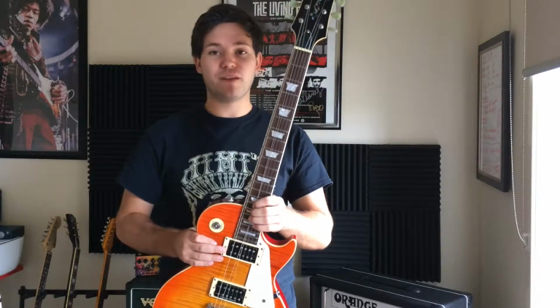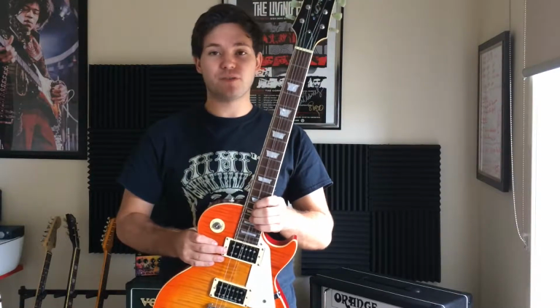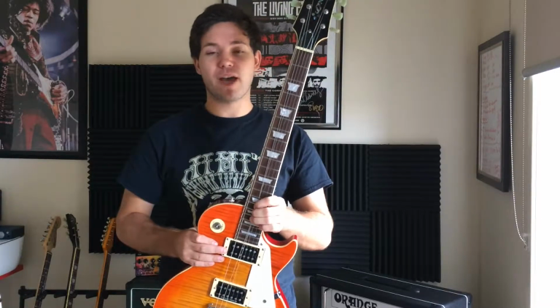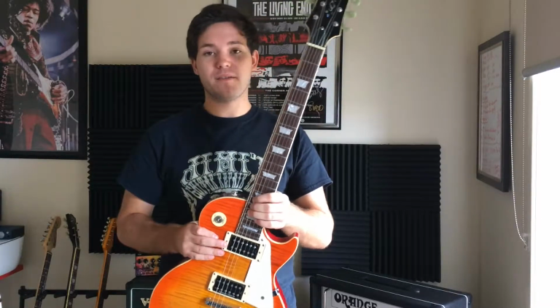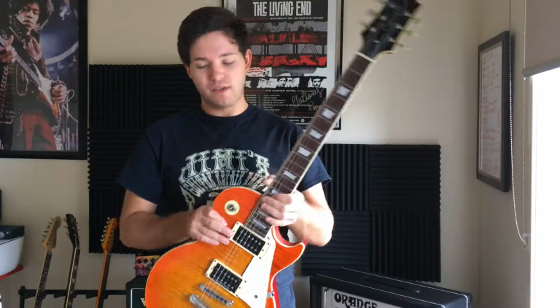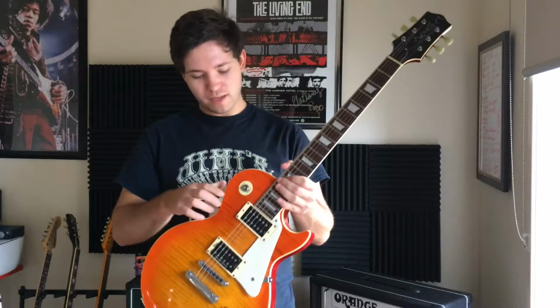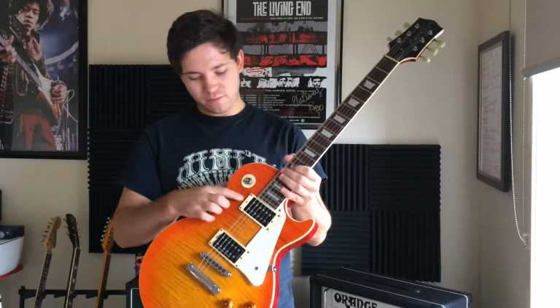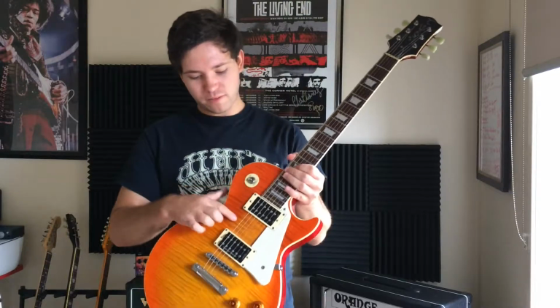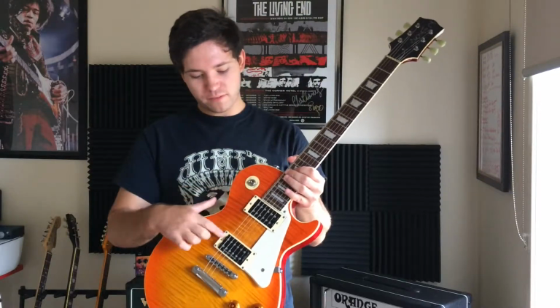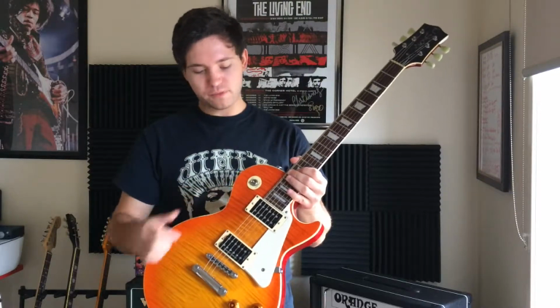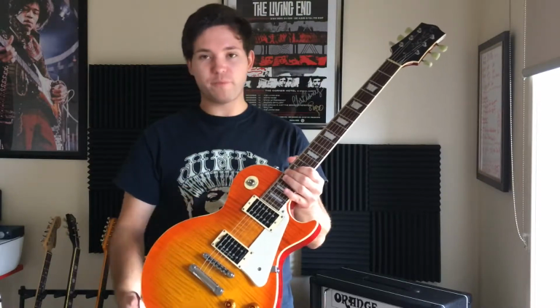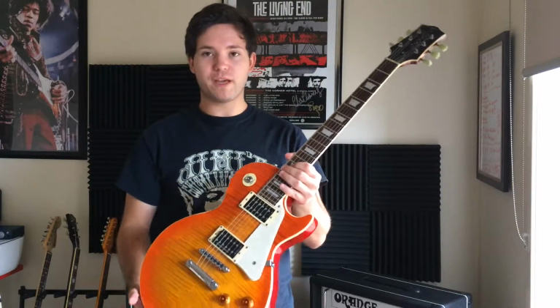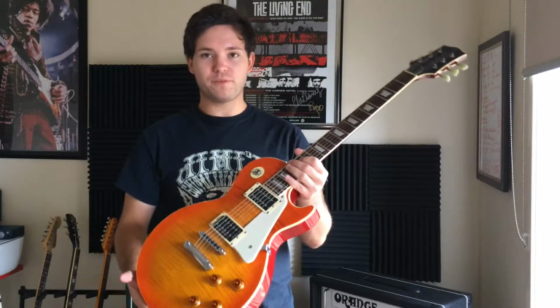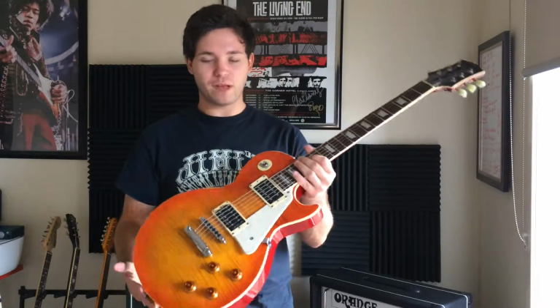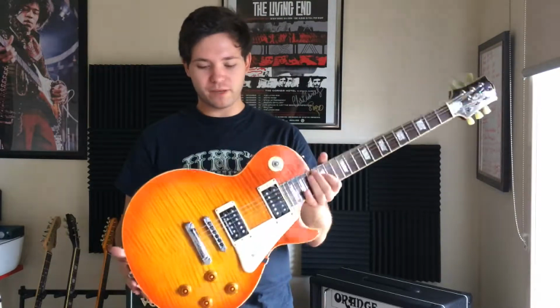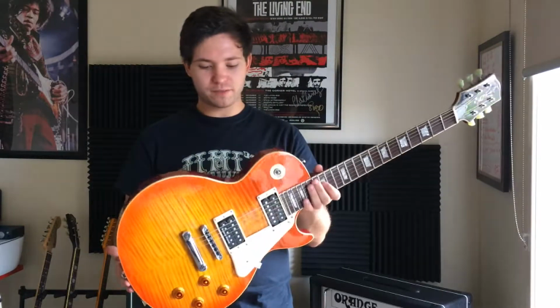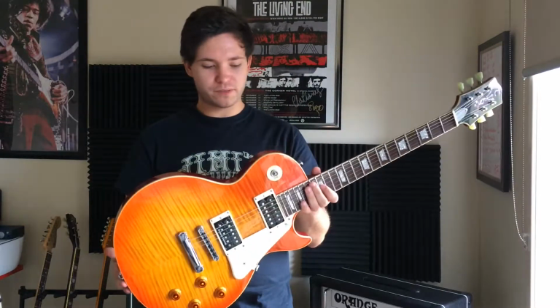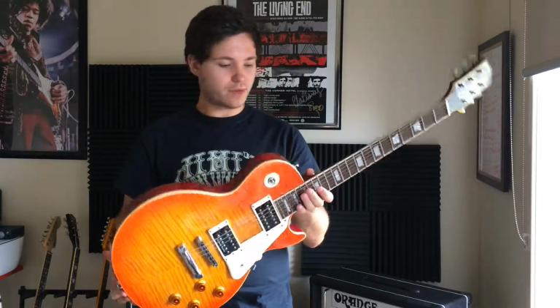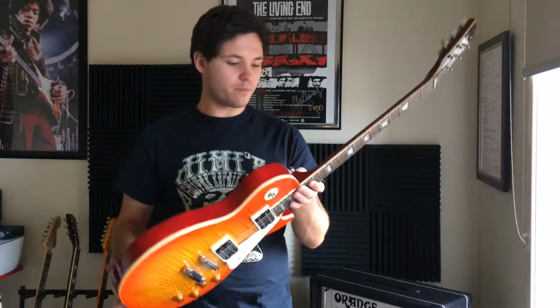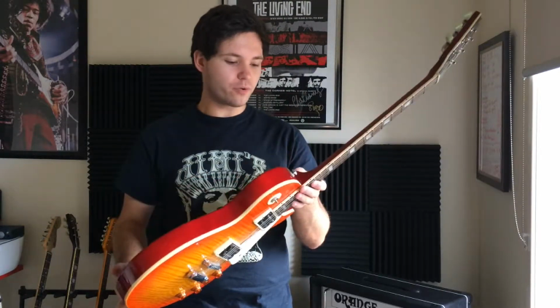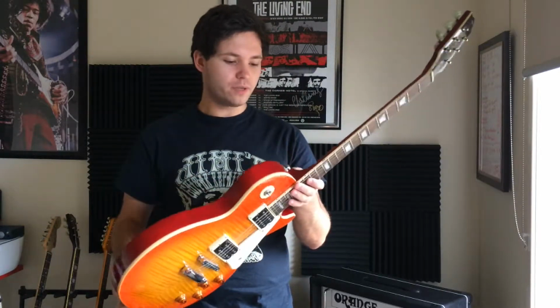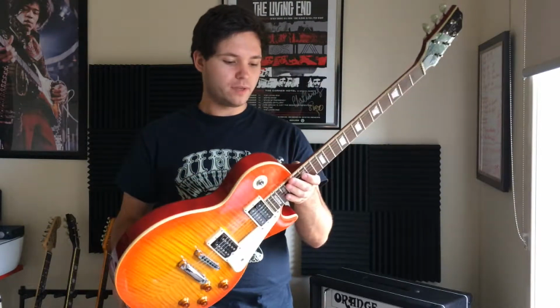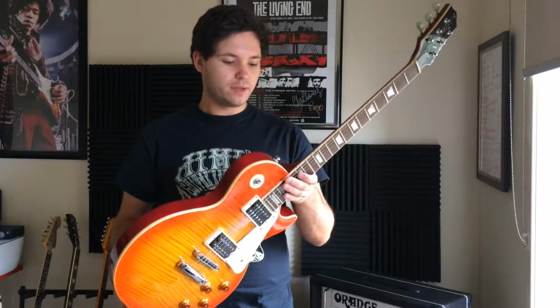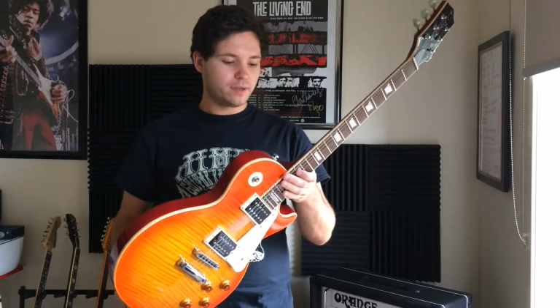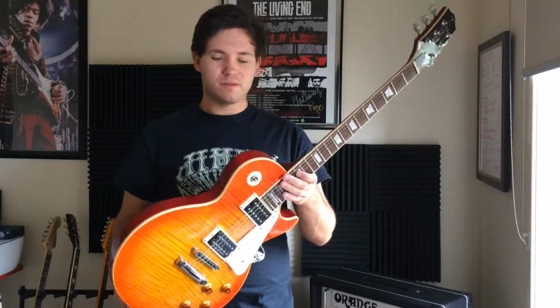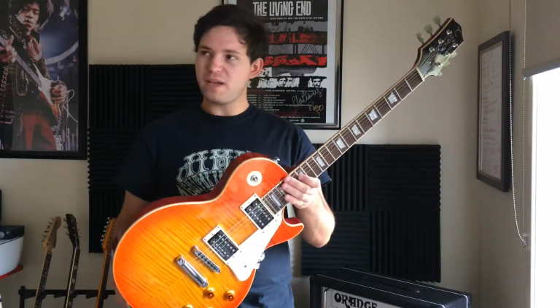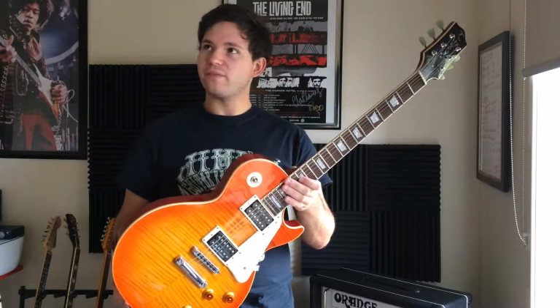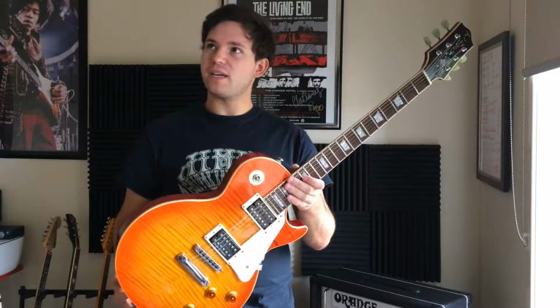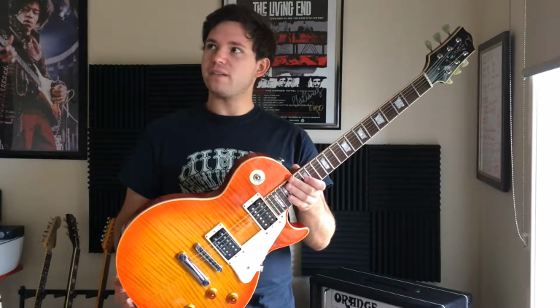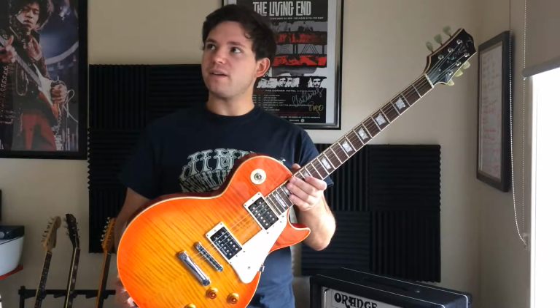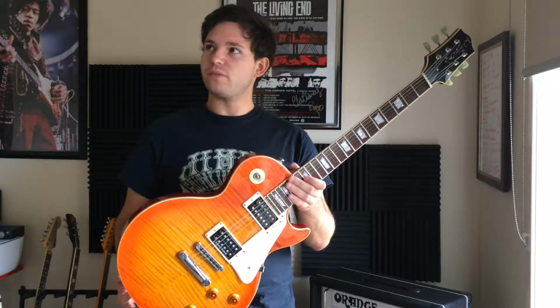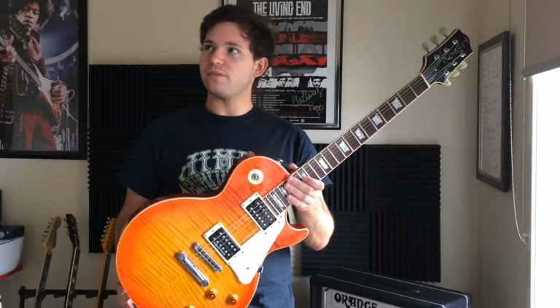They even do a triple pickup, triple humbucker model. Man, I'd love to get one of those.